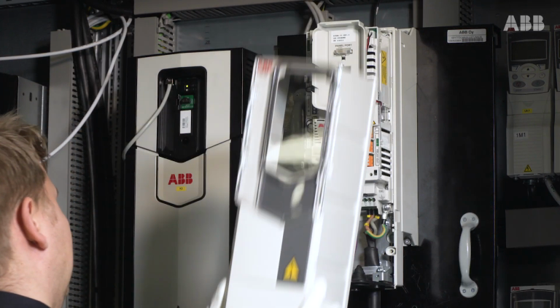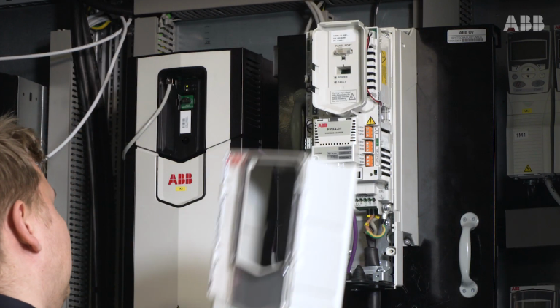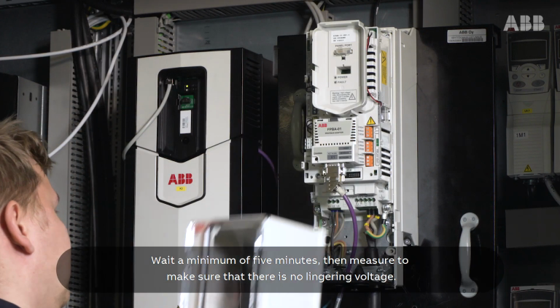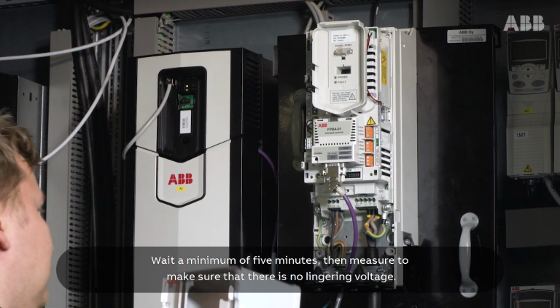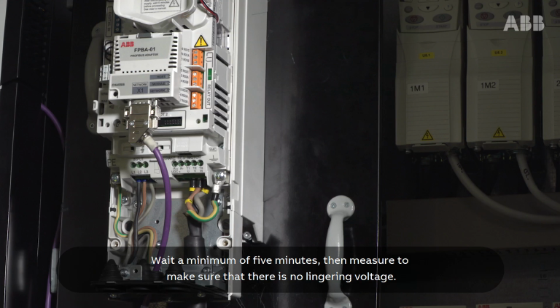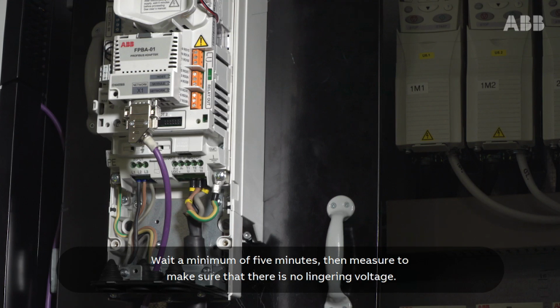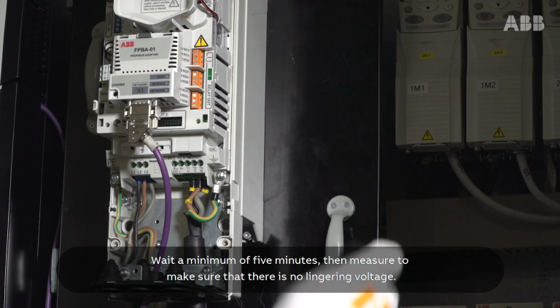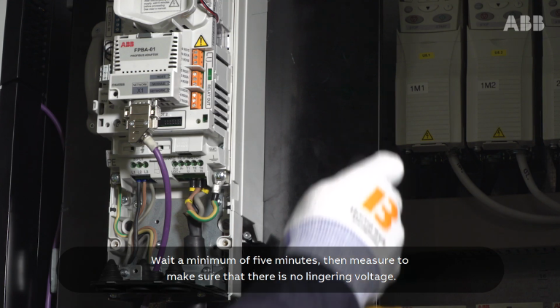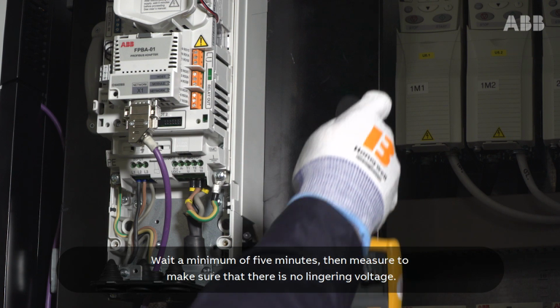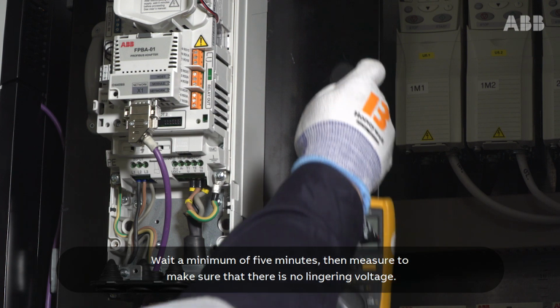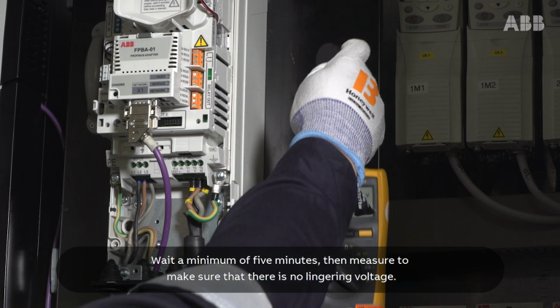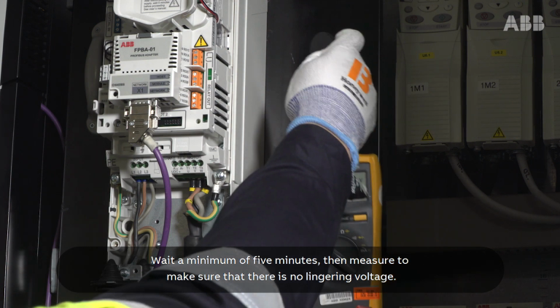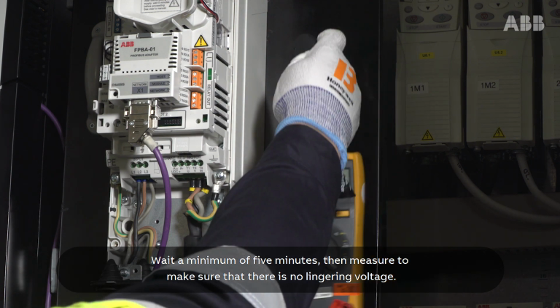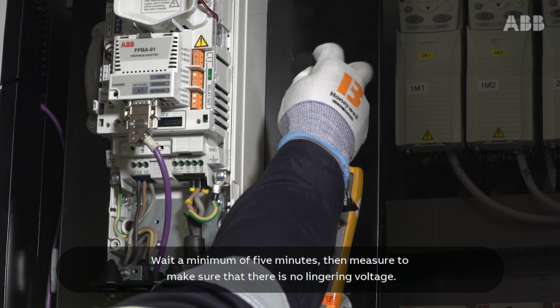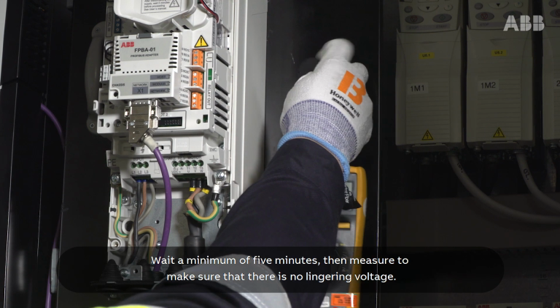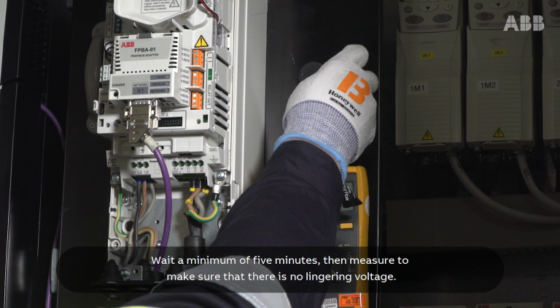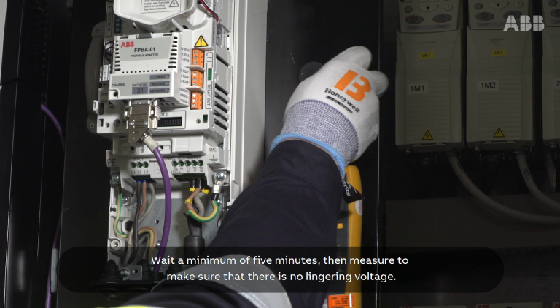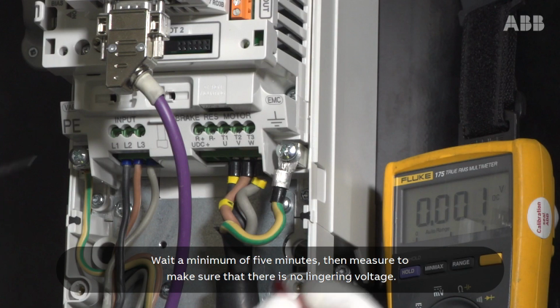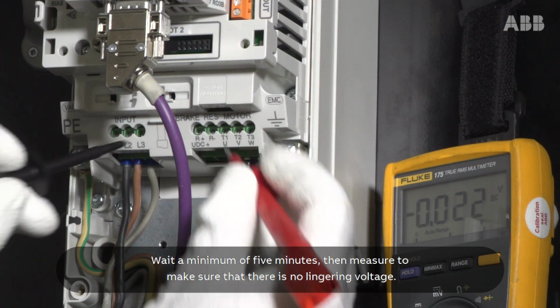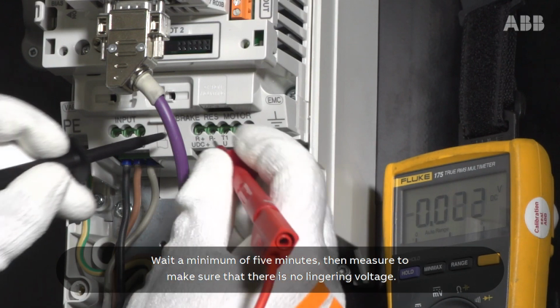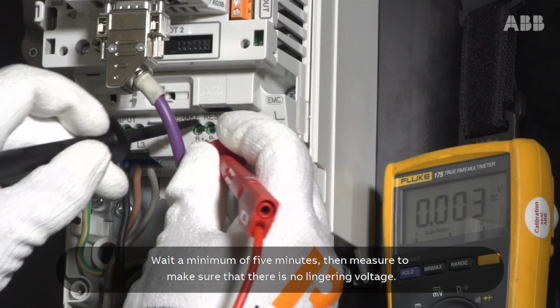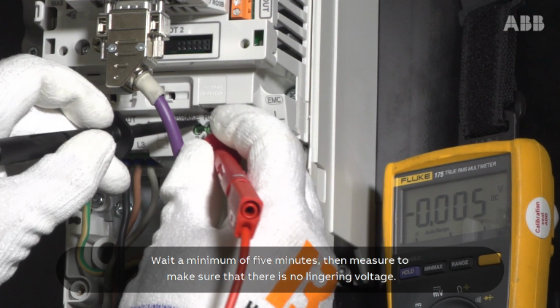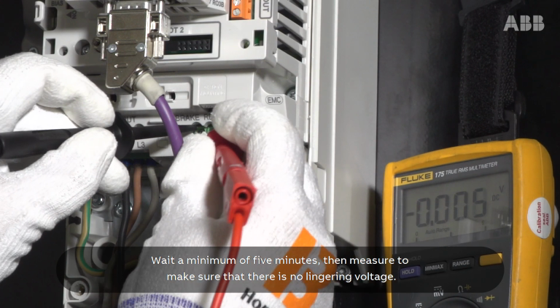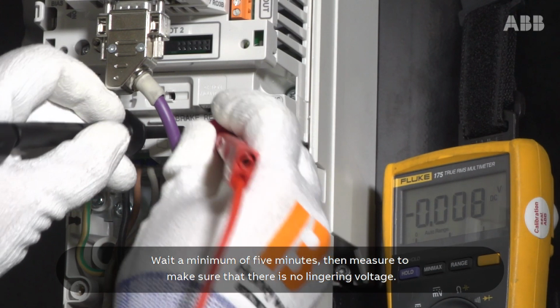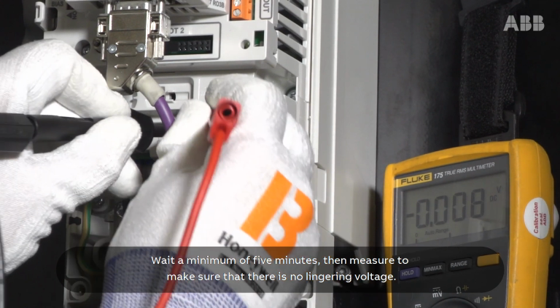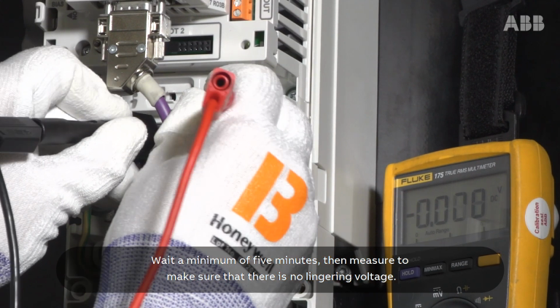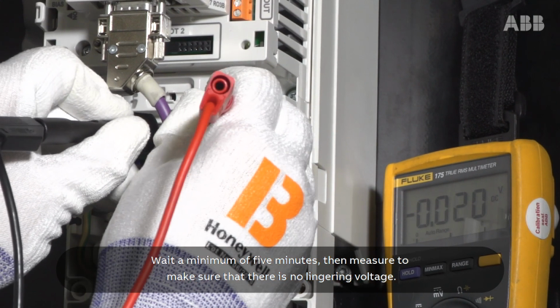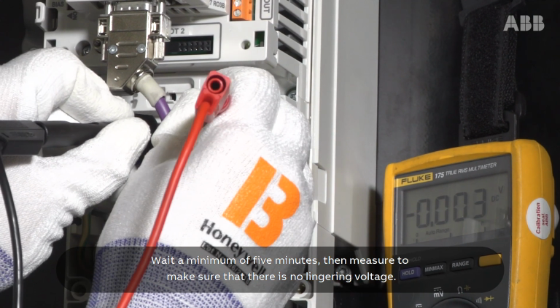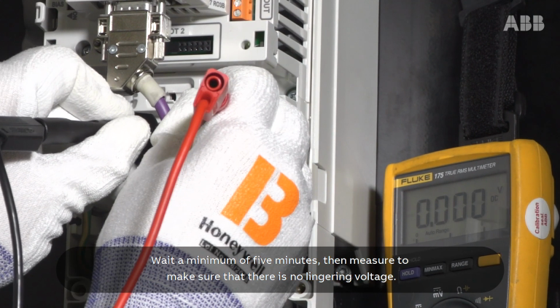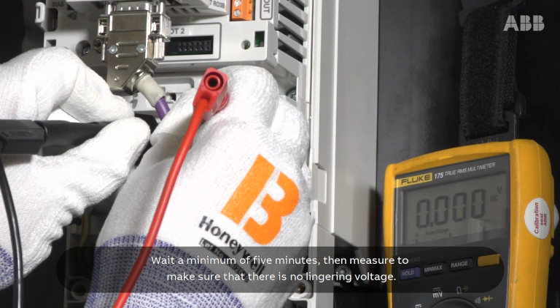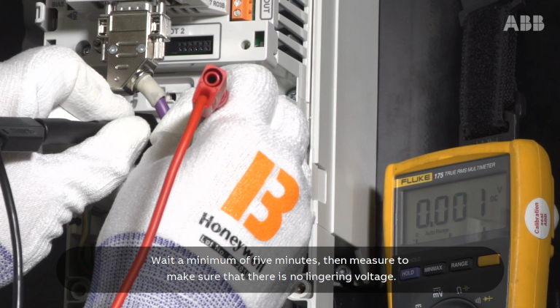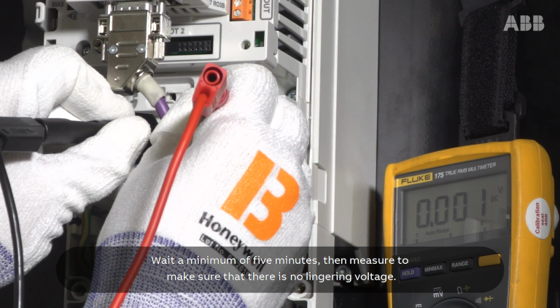Wait a minimum of 5 minutes, then measure to make sure that there is no lingering voltage.